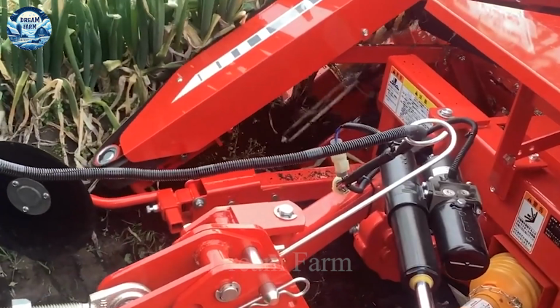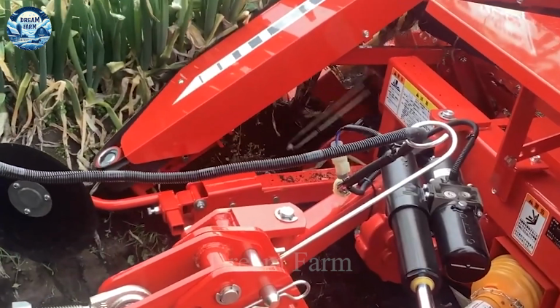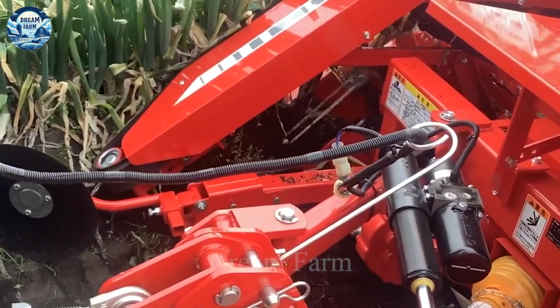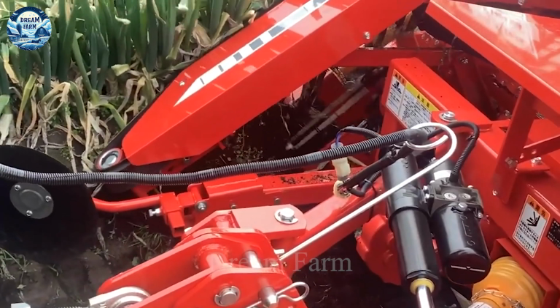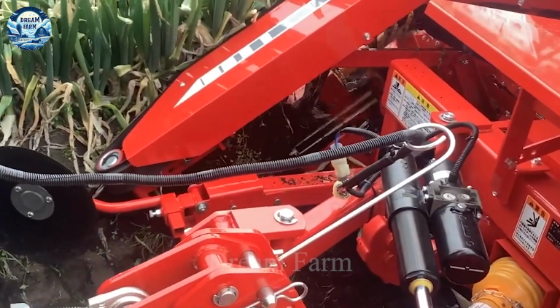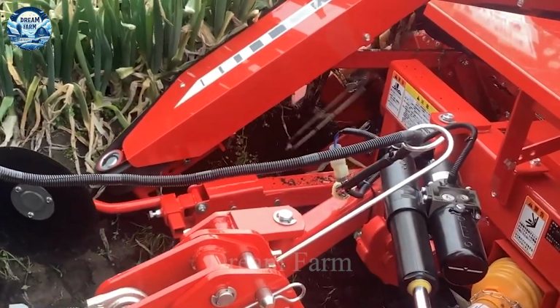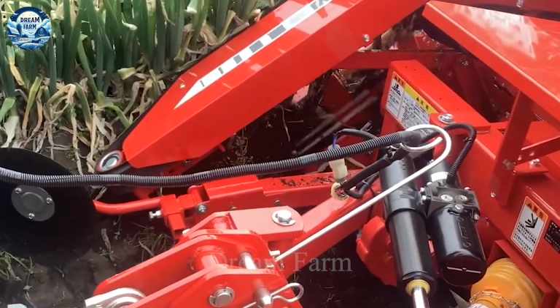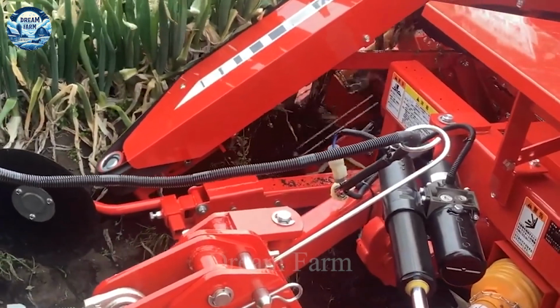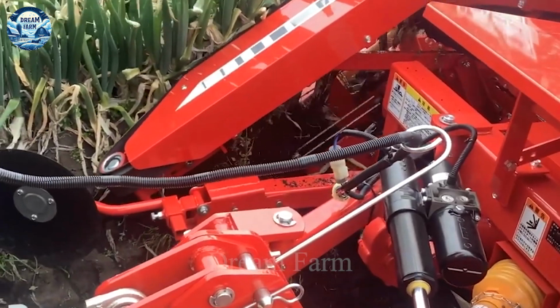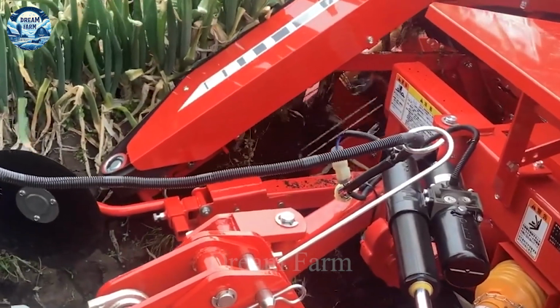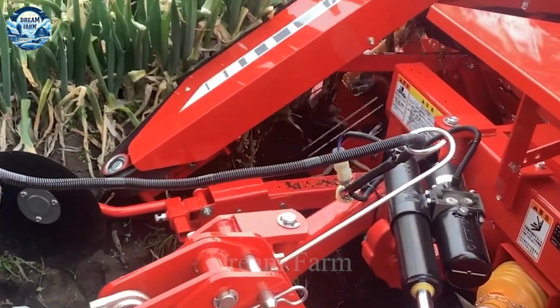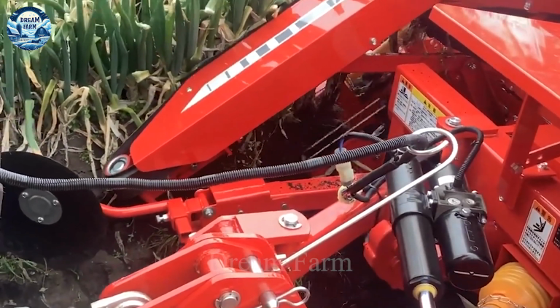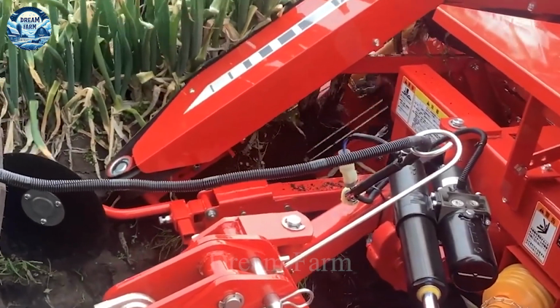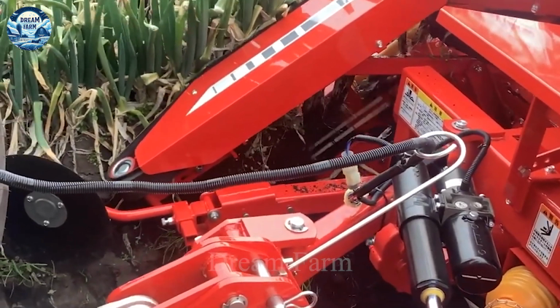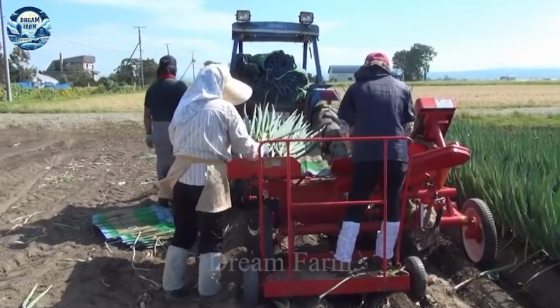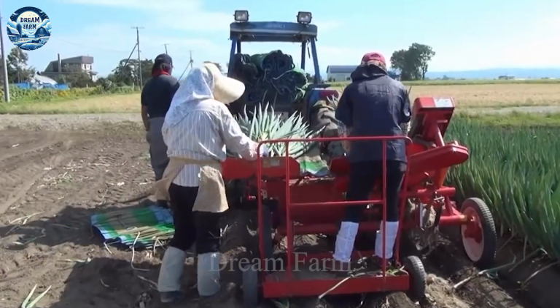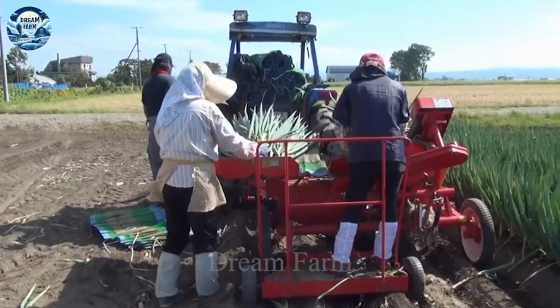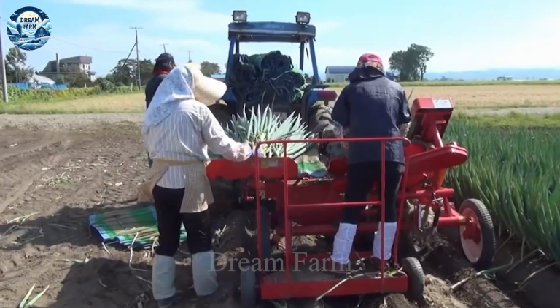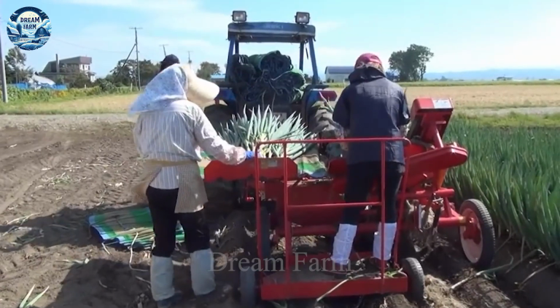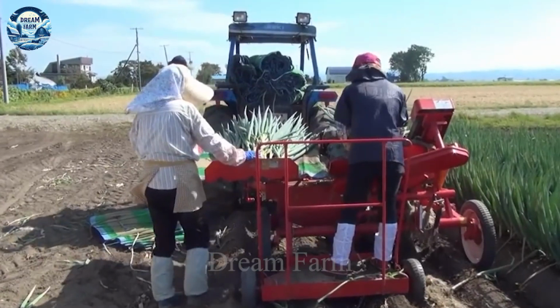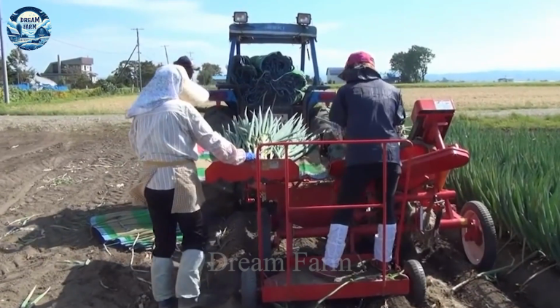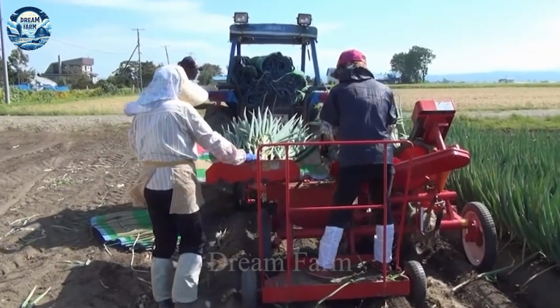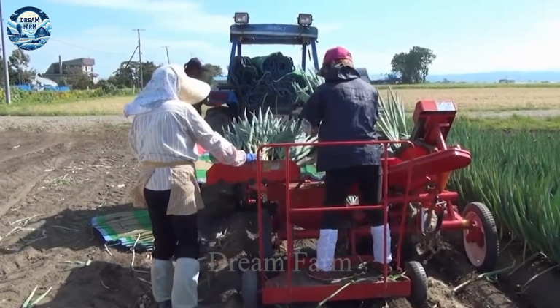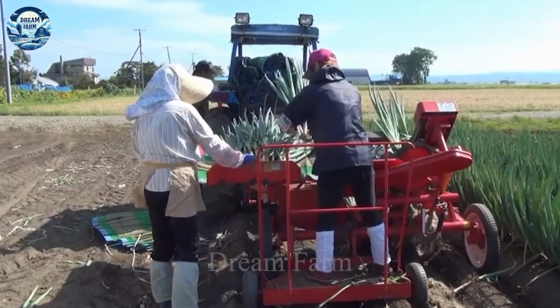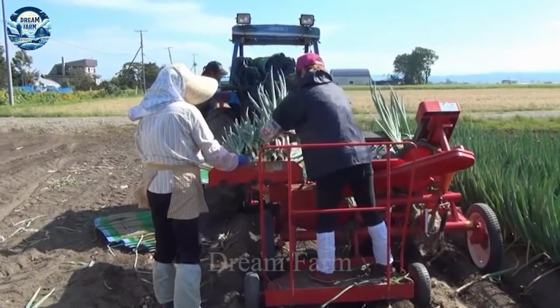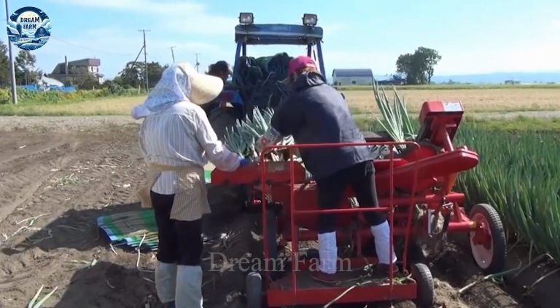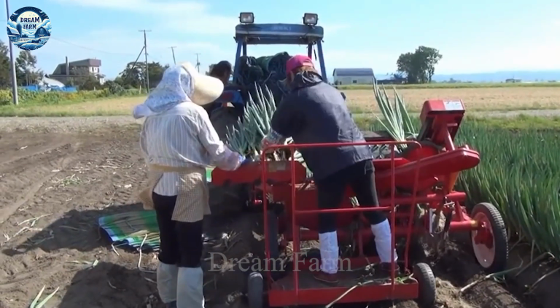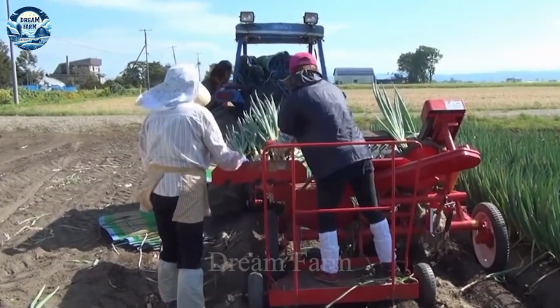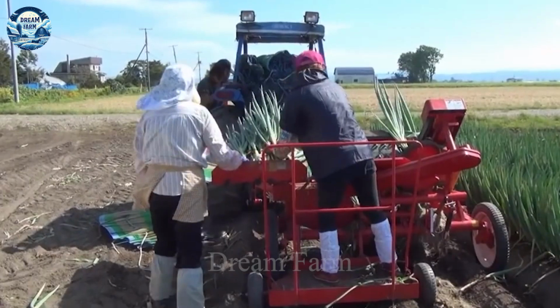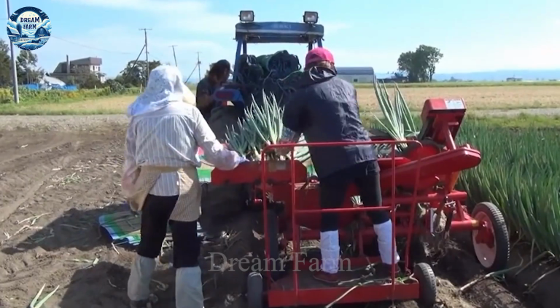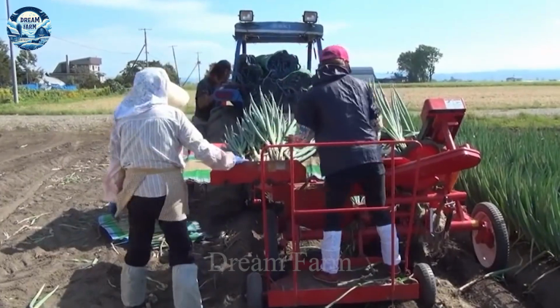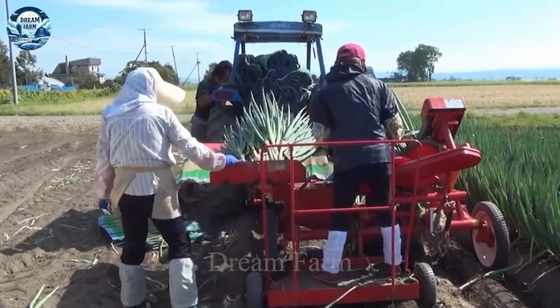Now let's take a look at the modern machines that are changing the future of global agriculture.